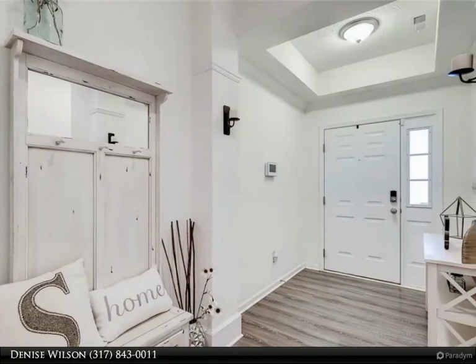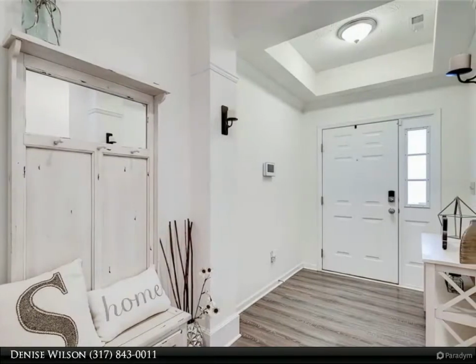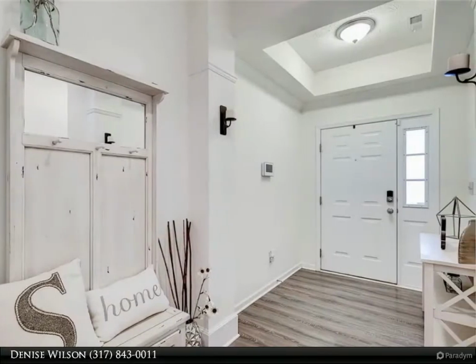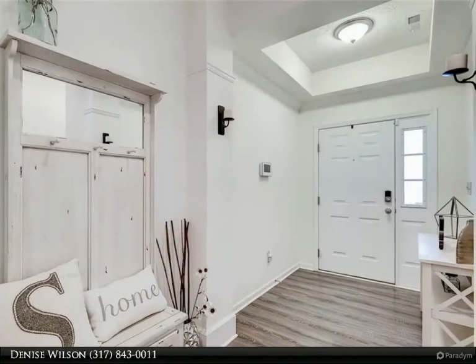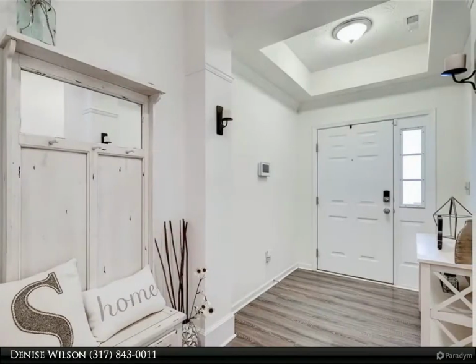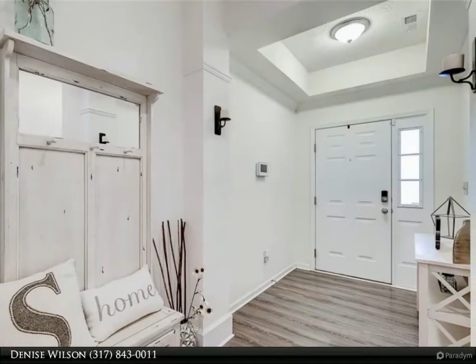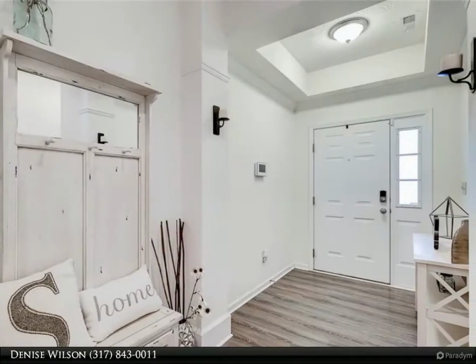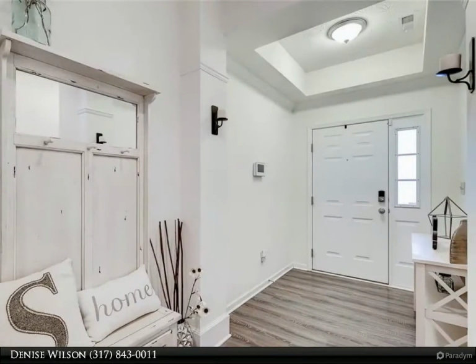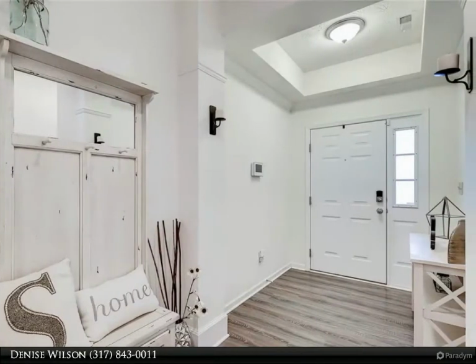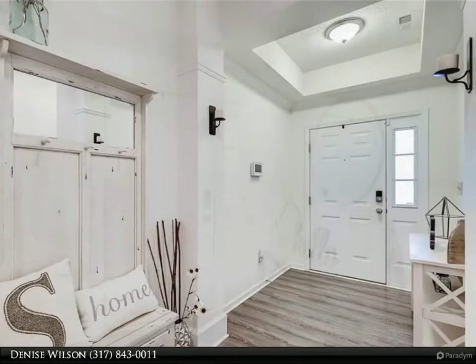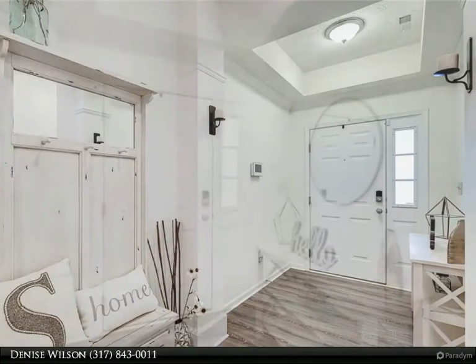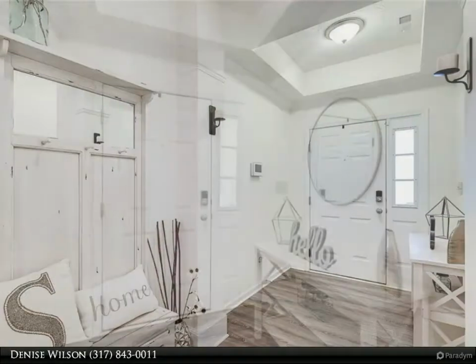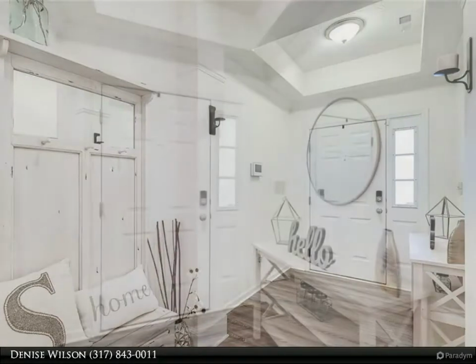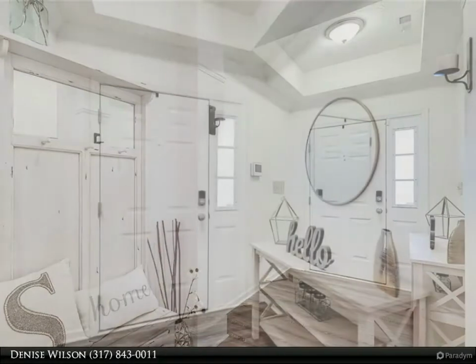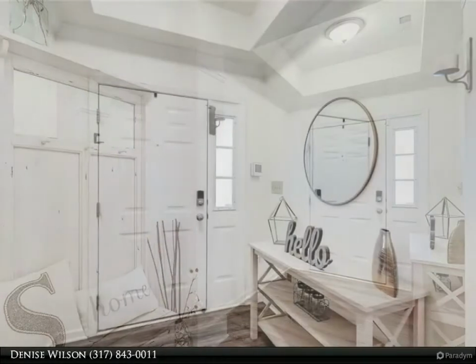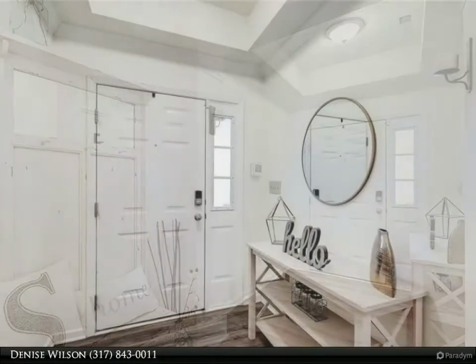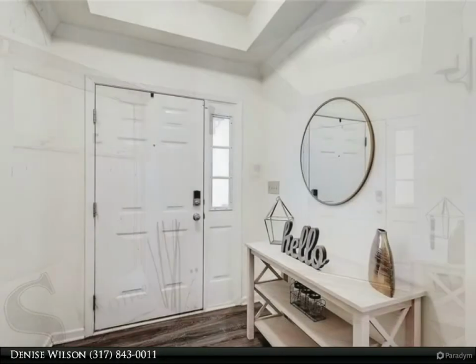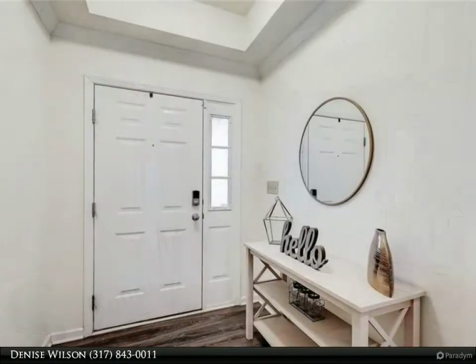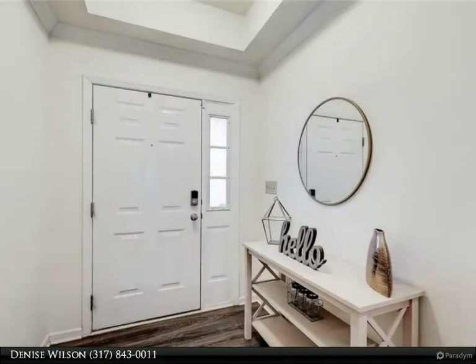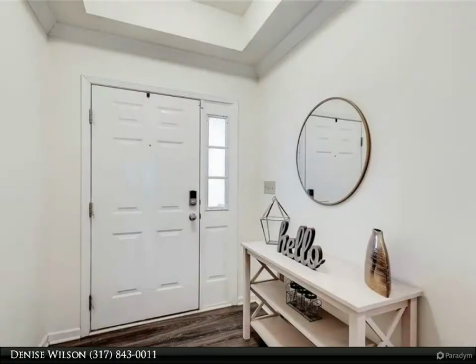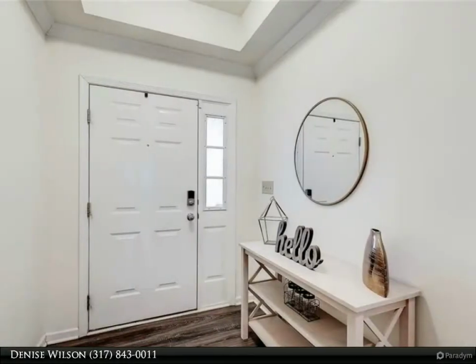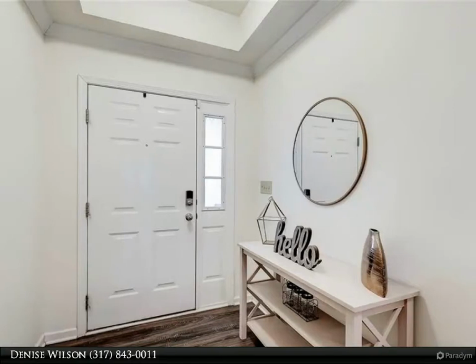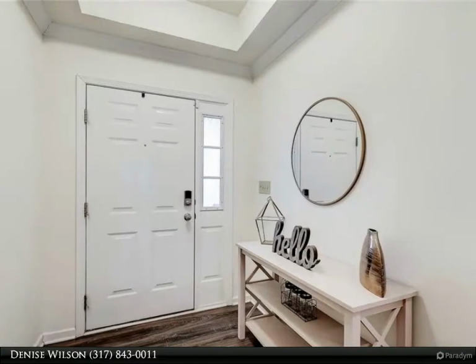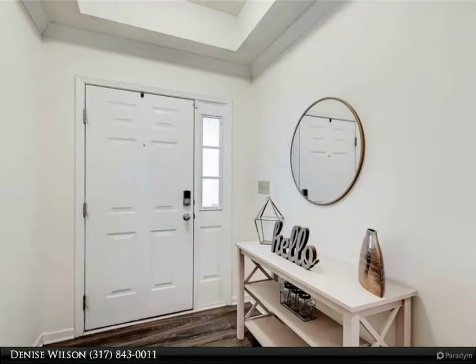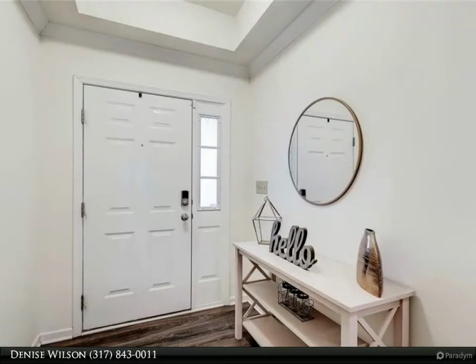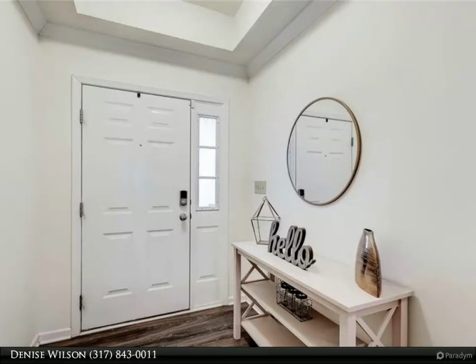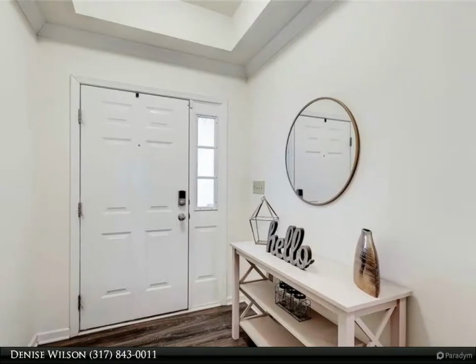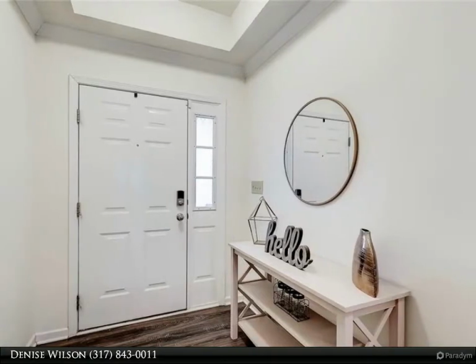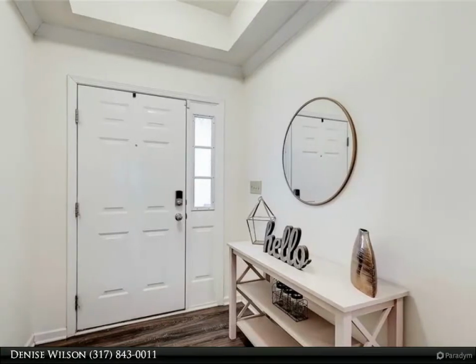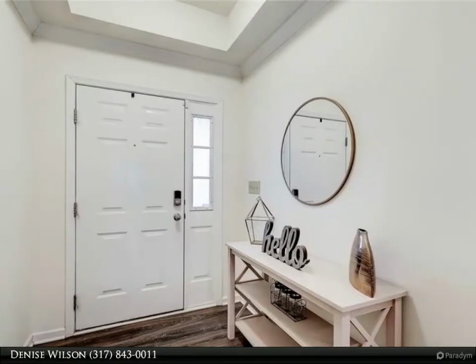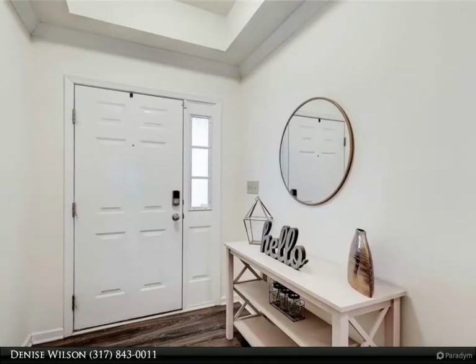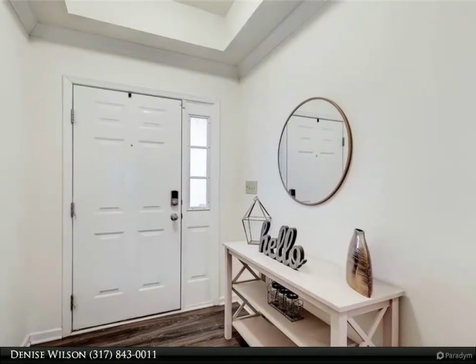Gorgeous kitchen with an expansive island for gathering and entertaining, vaulted ceilings, and a roomy eating nook.